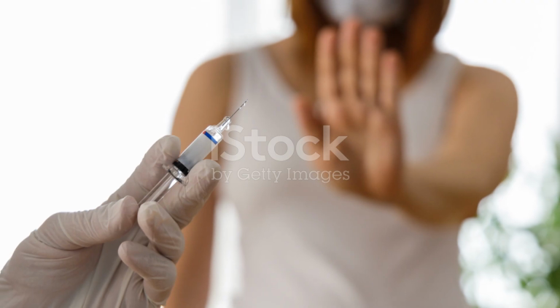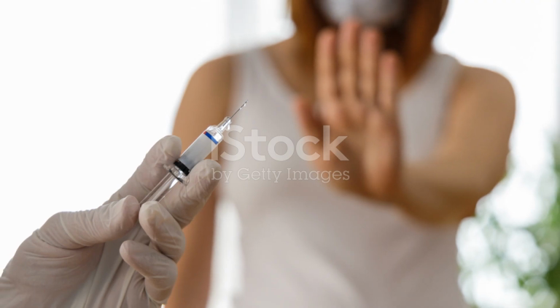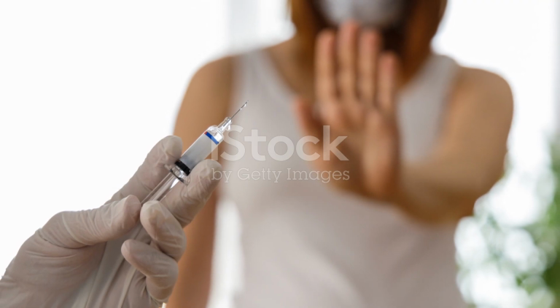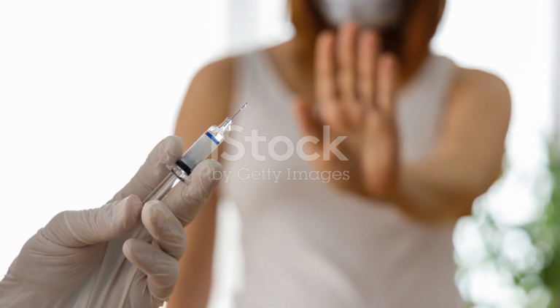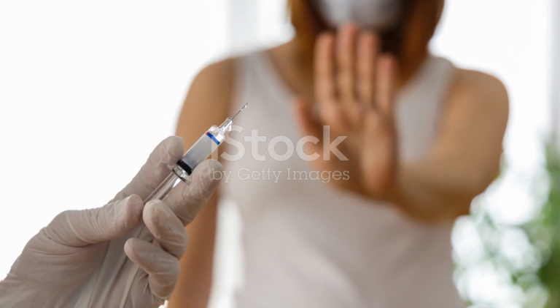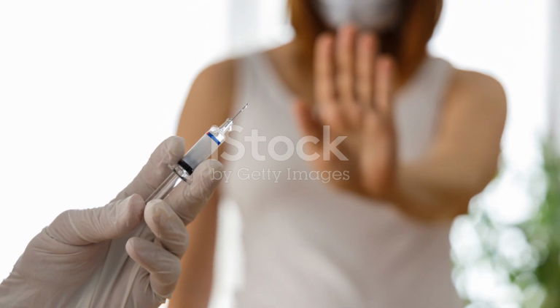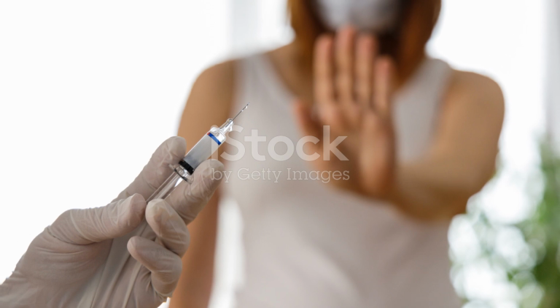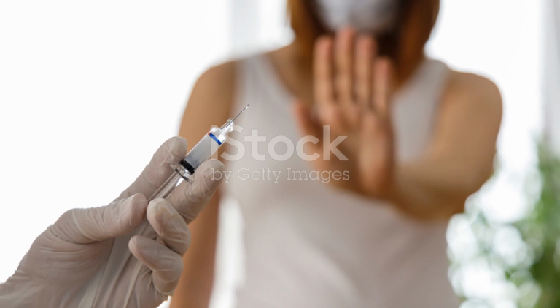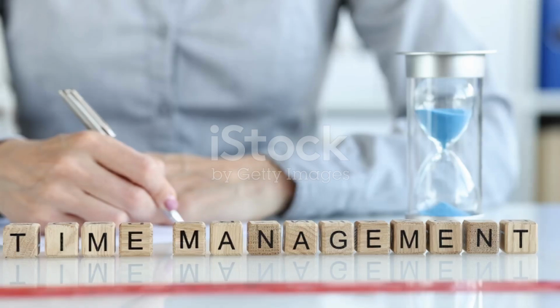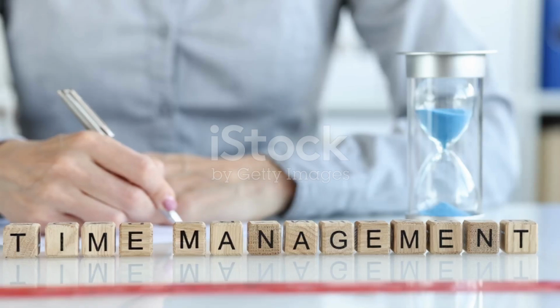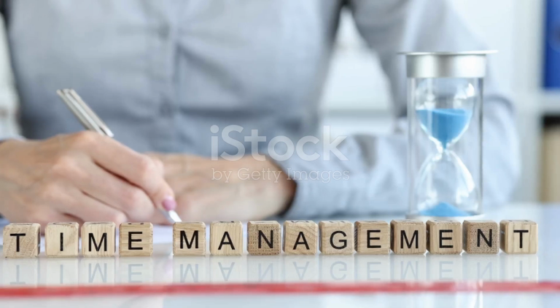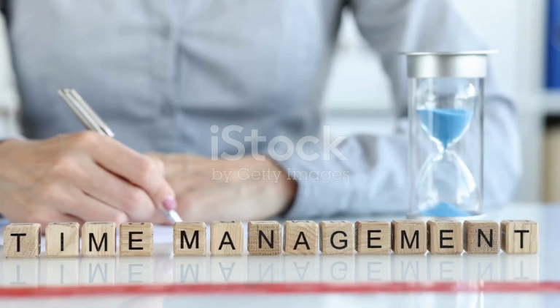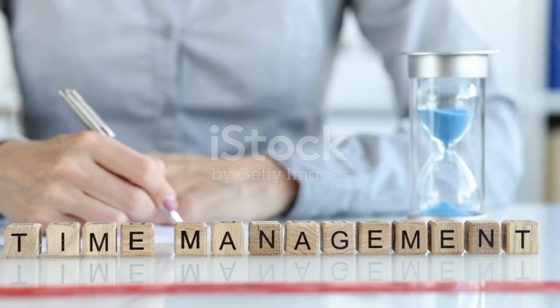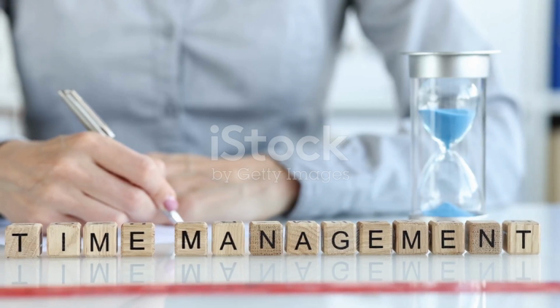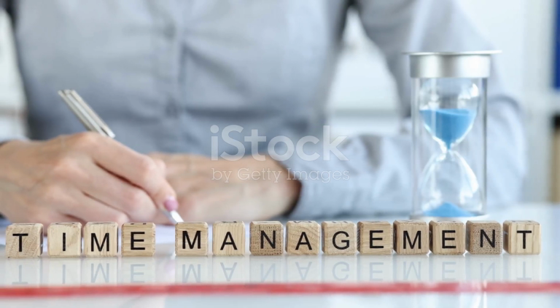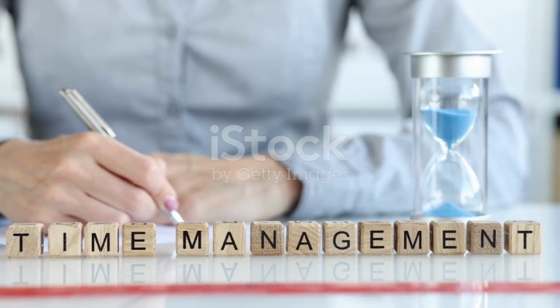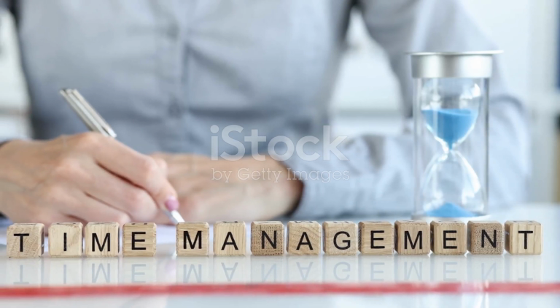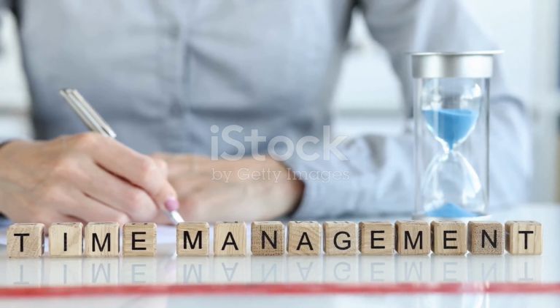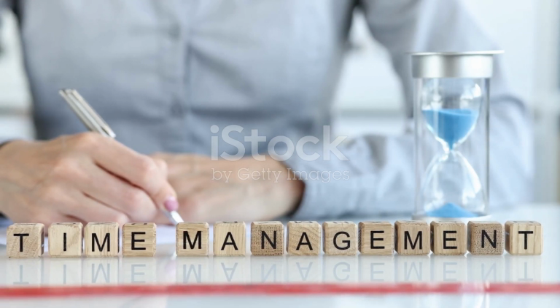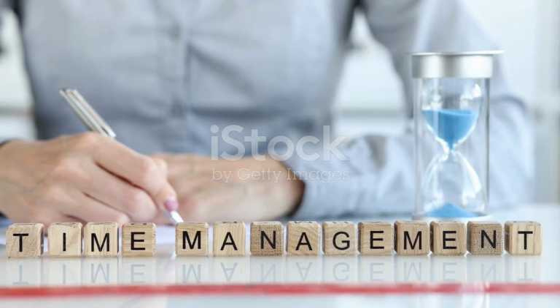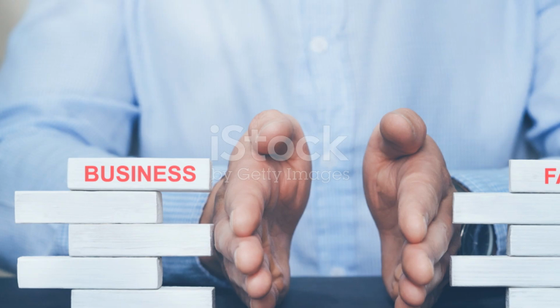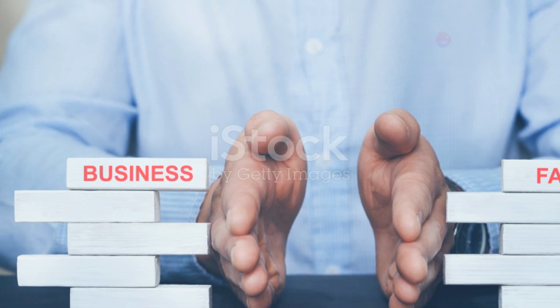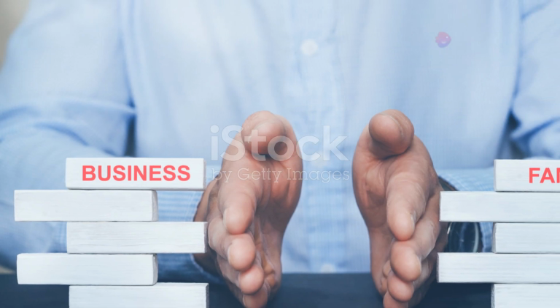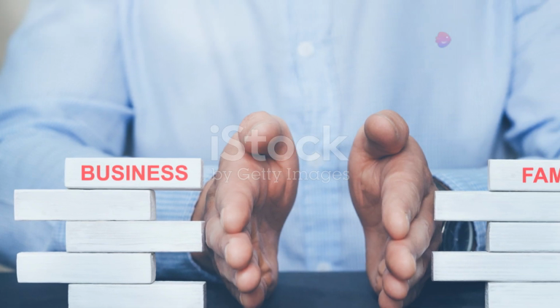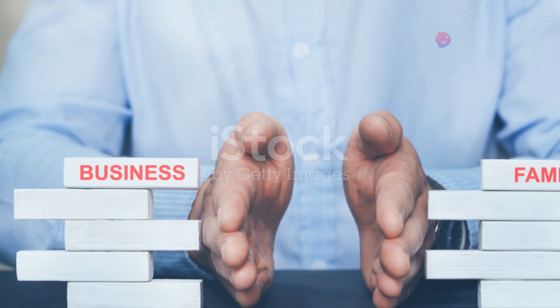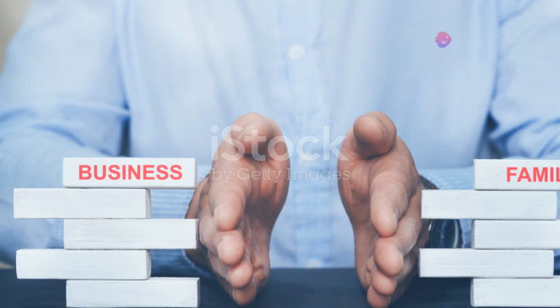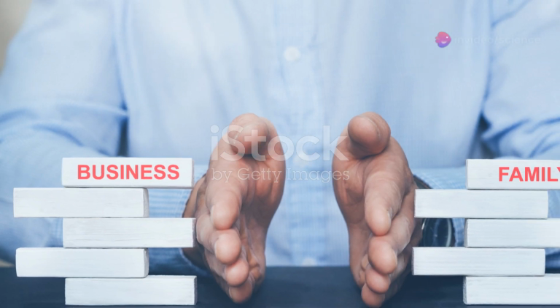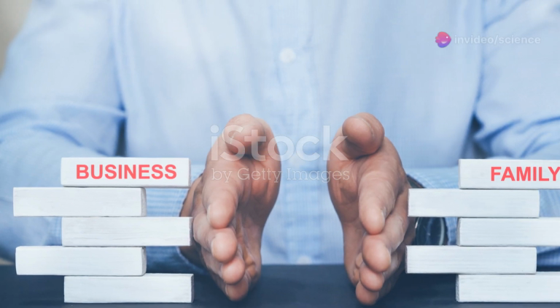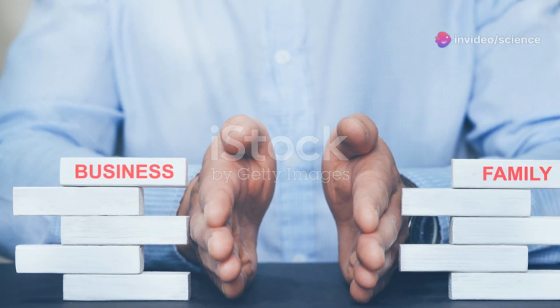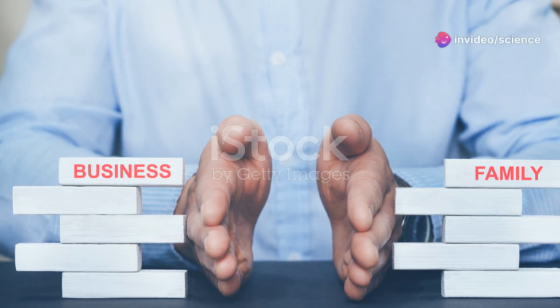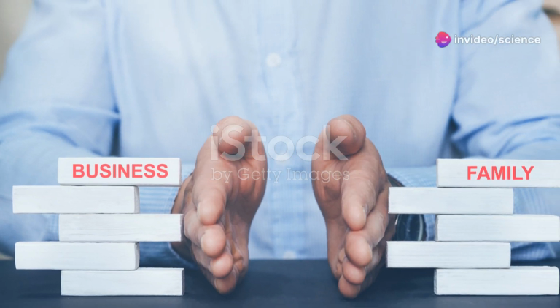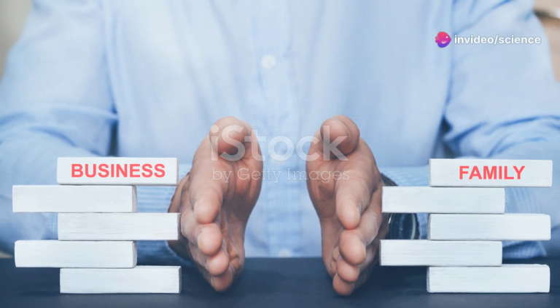And finally, learn to say no. It's essential to set boundaries and avoid overcommitting. Focus on your priorities and maintain balance.